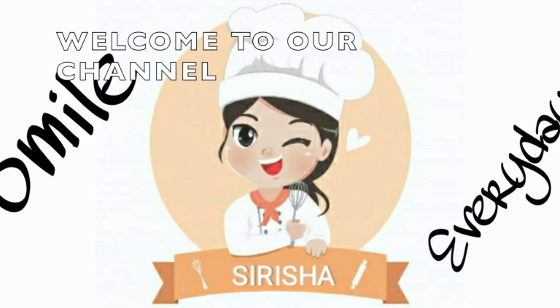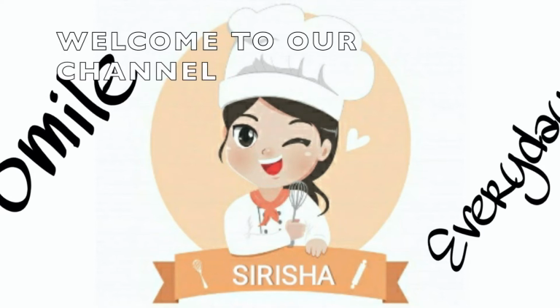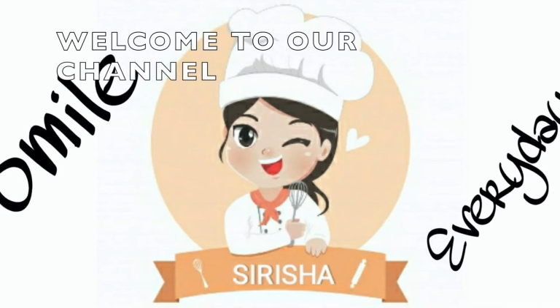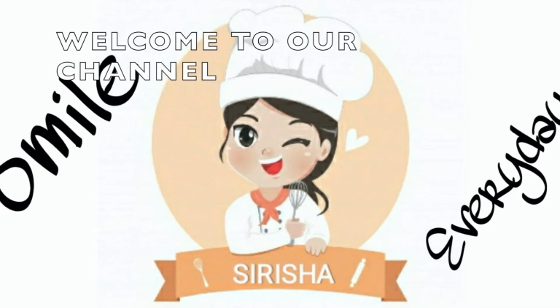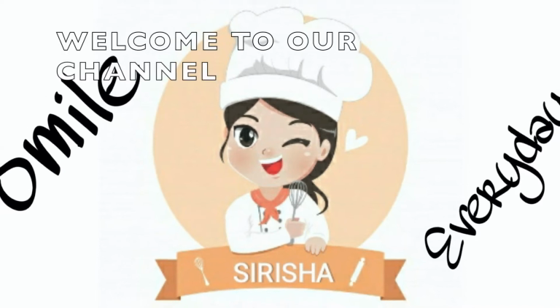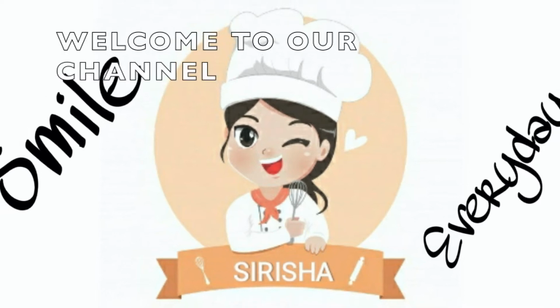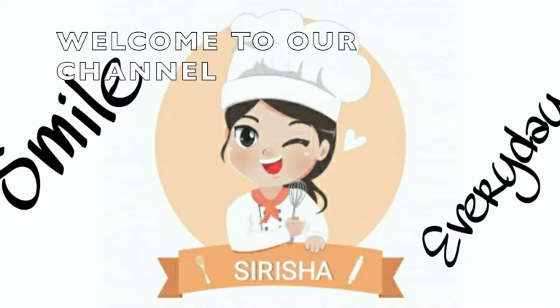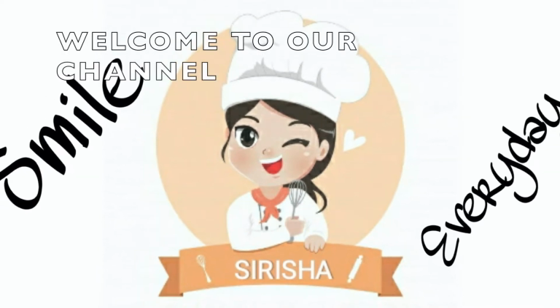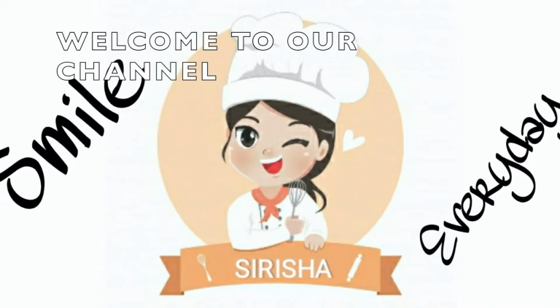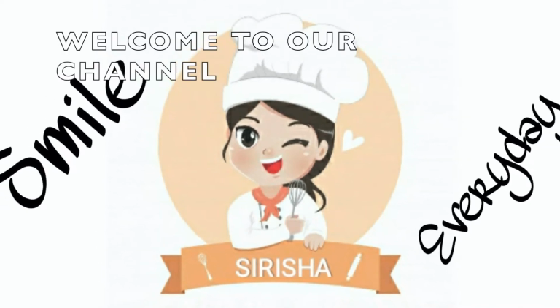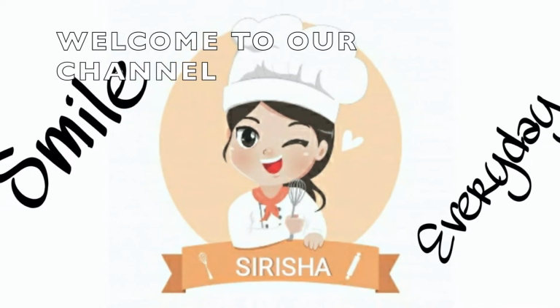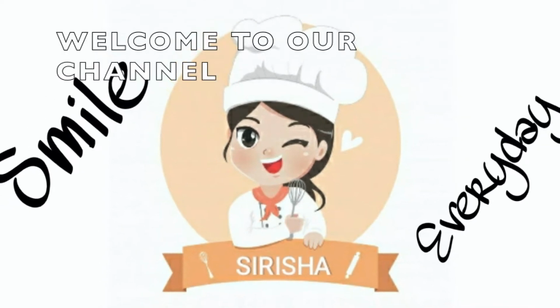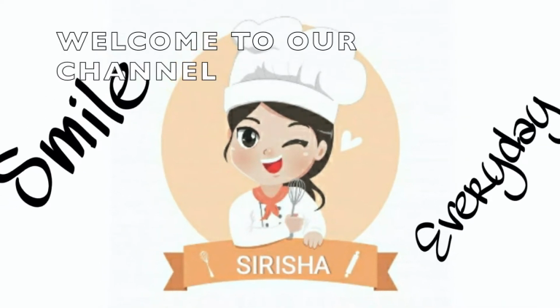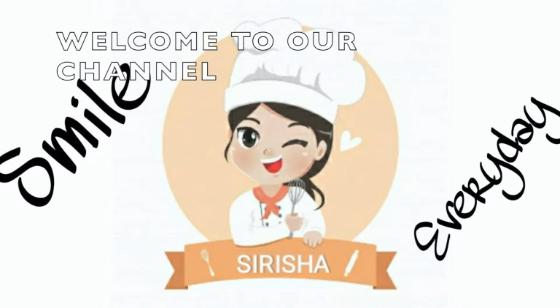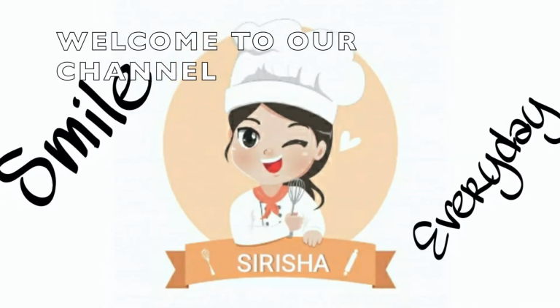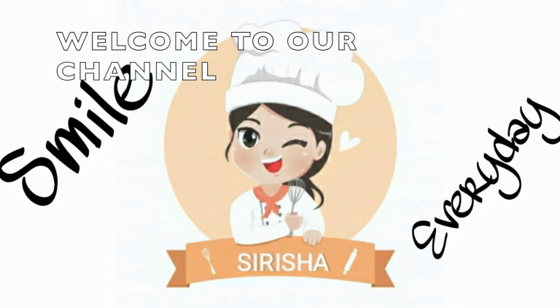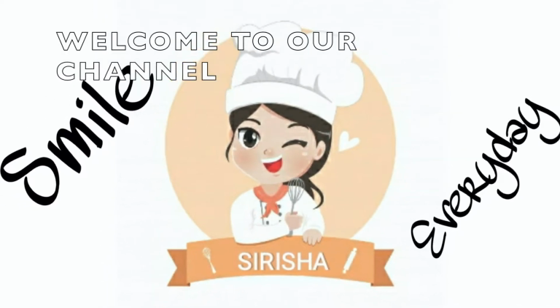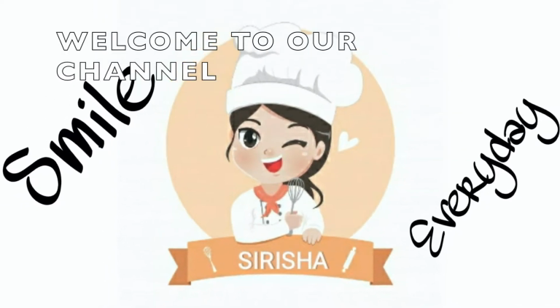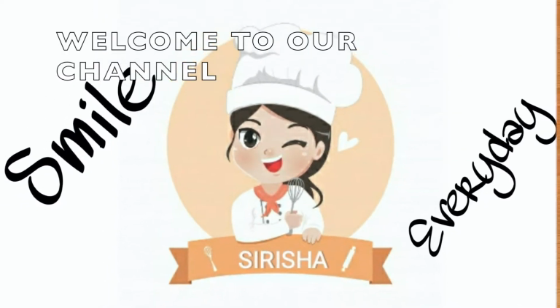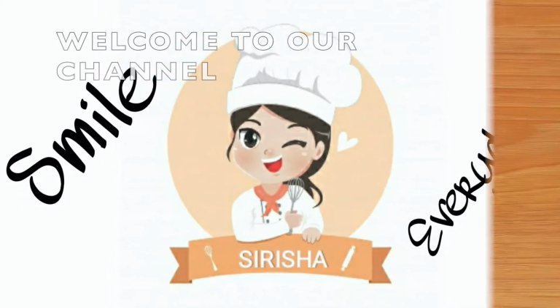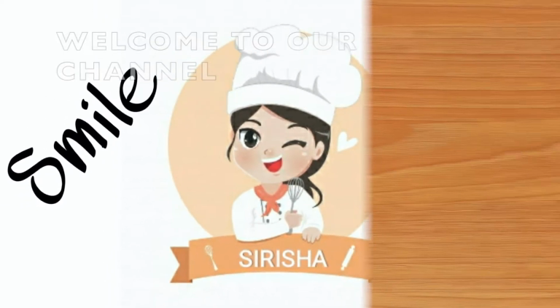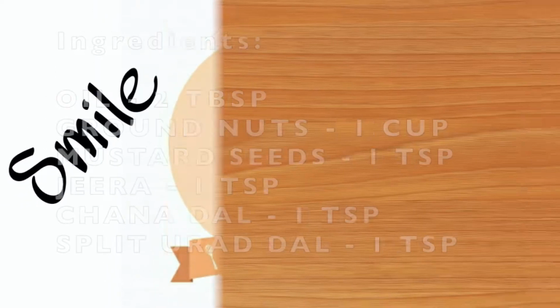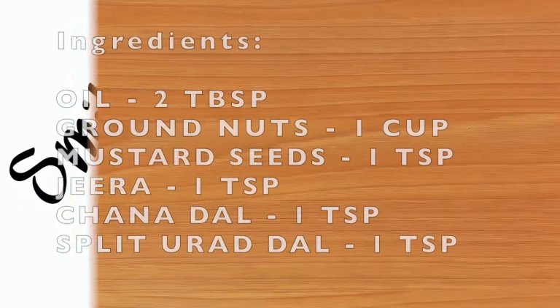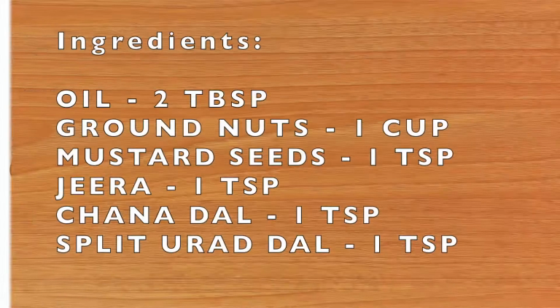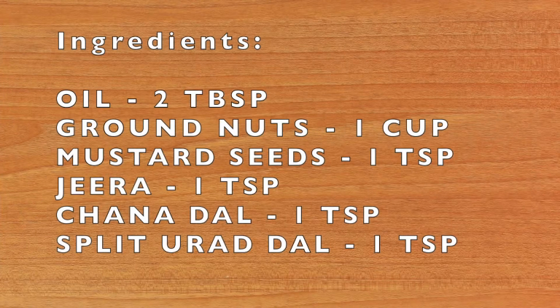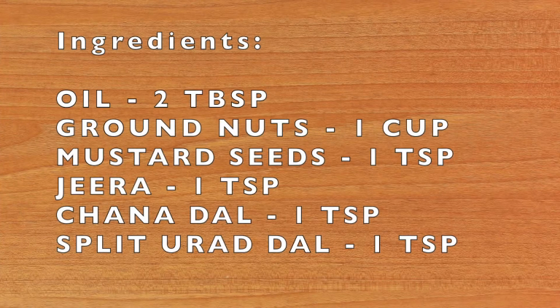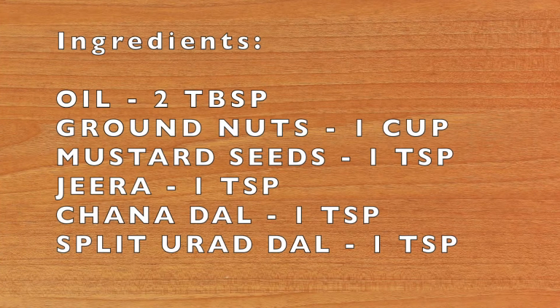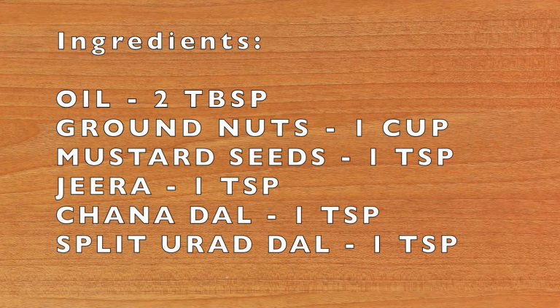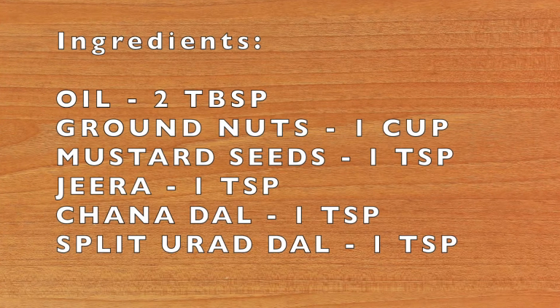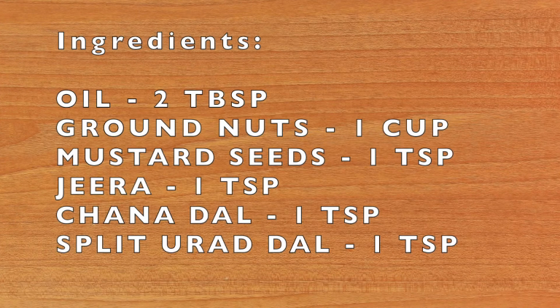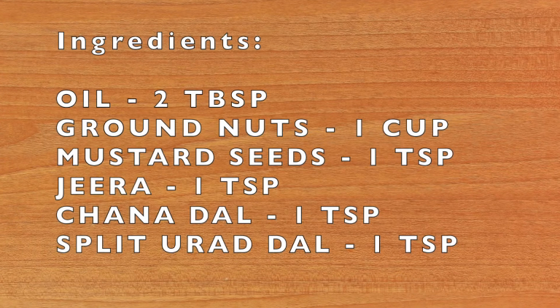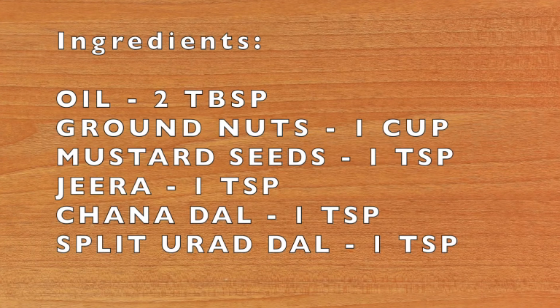Hello Friends! Welcome to our channel Small Dazzle & Sirisha. We will do the ingredients.